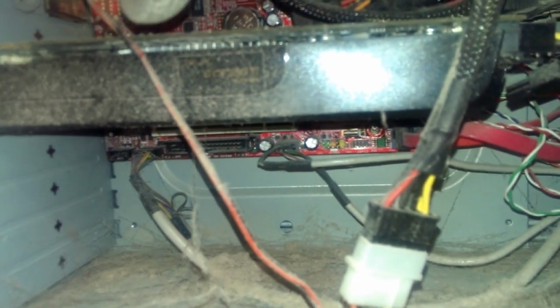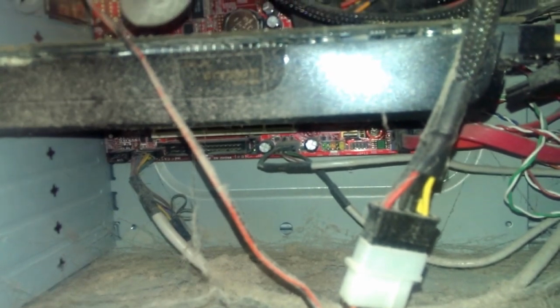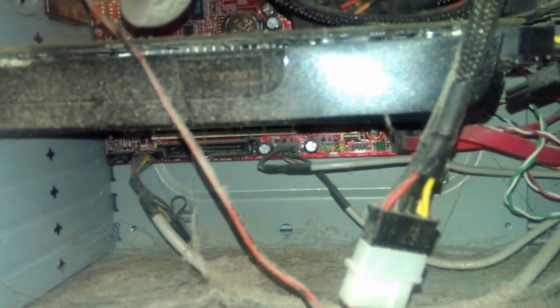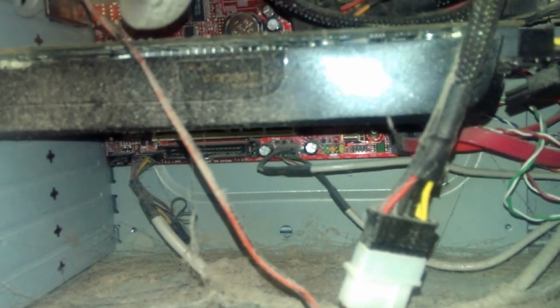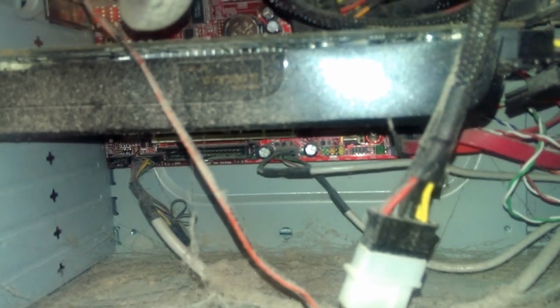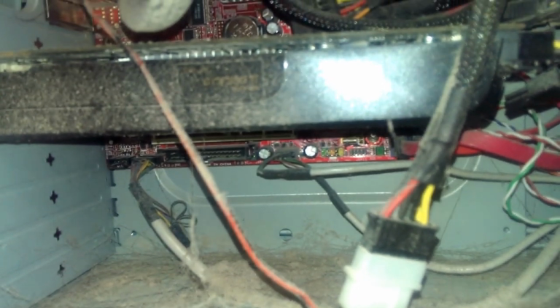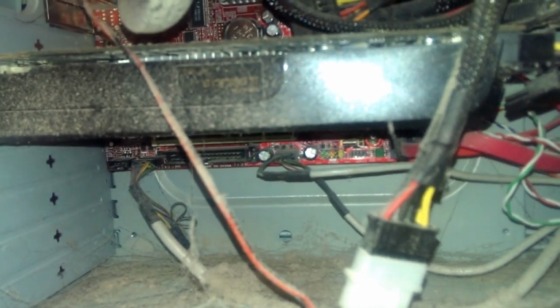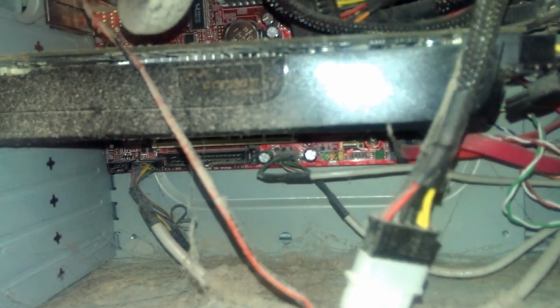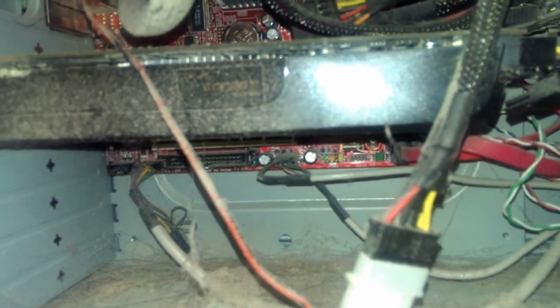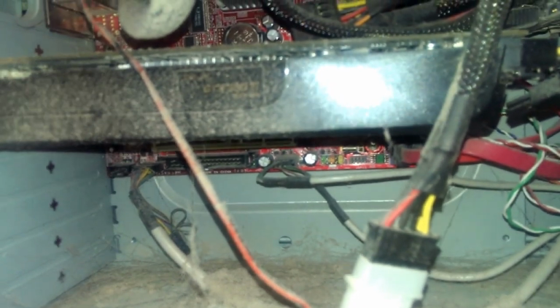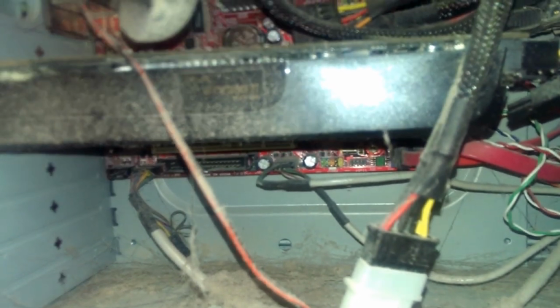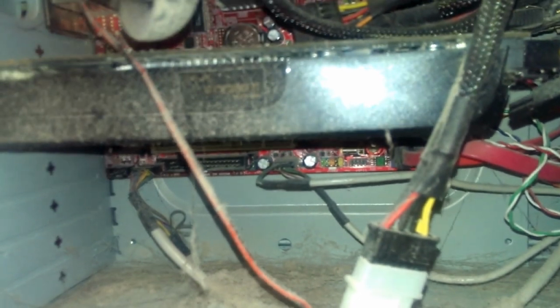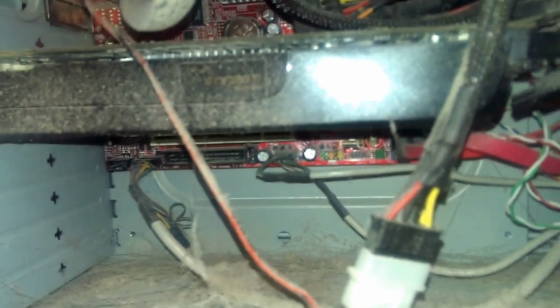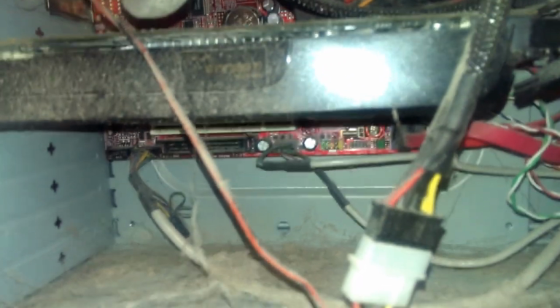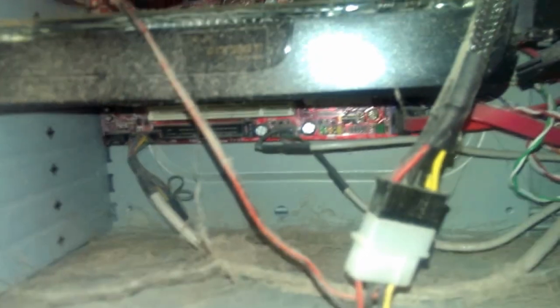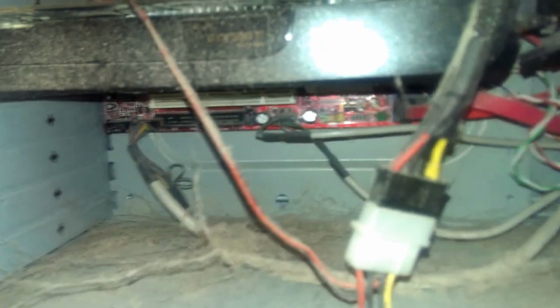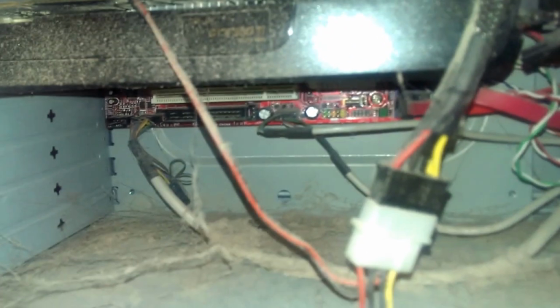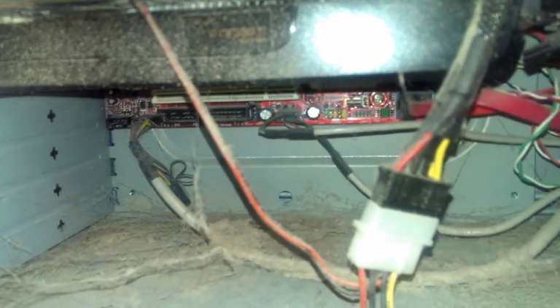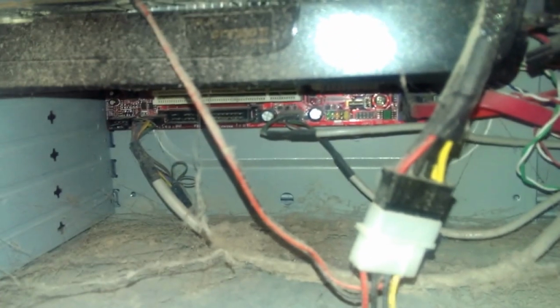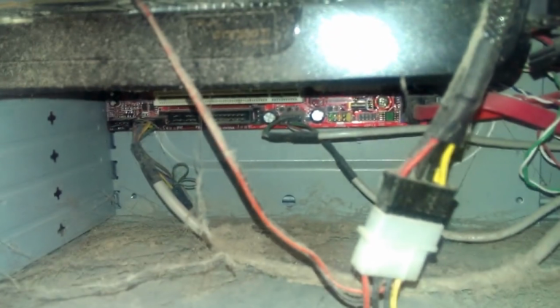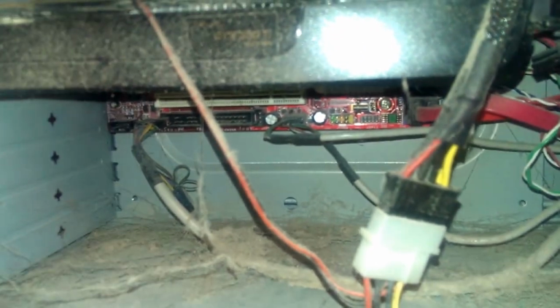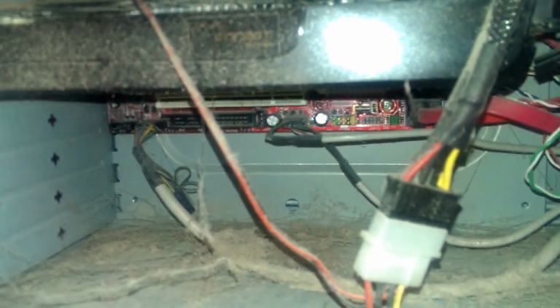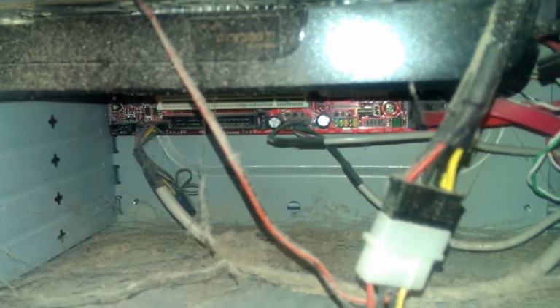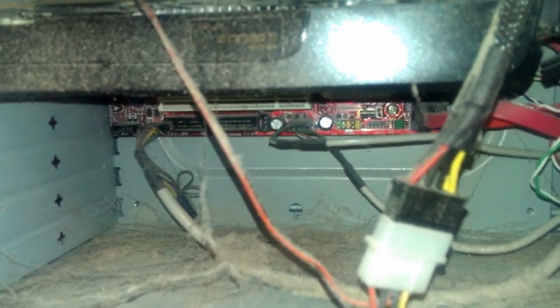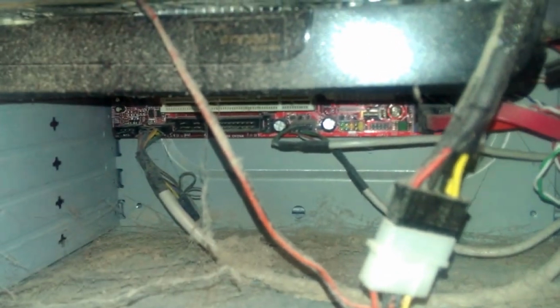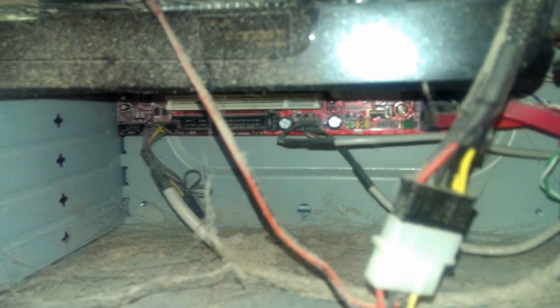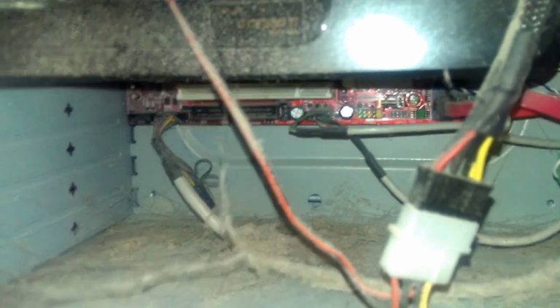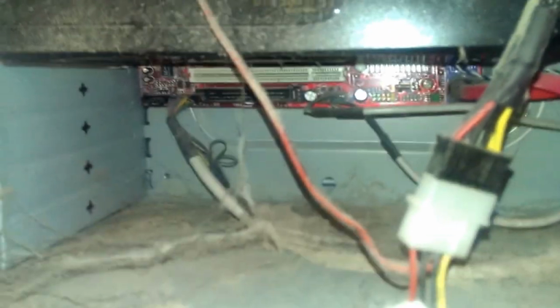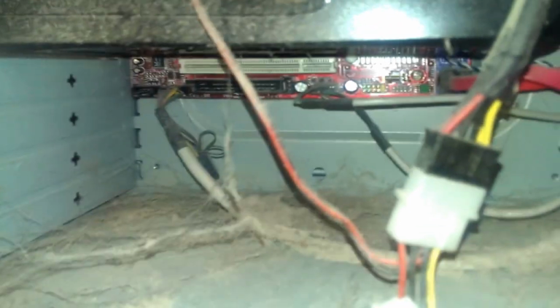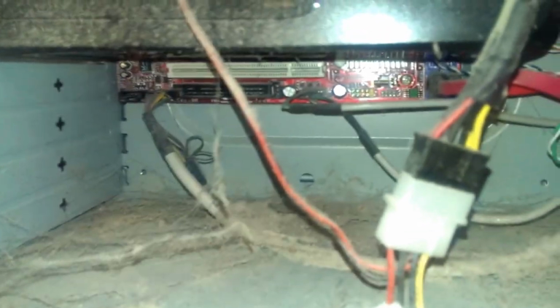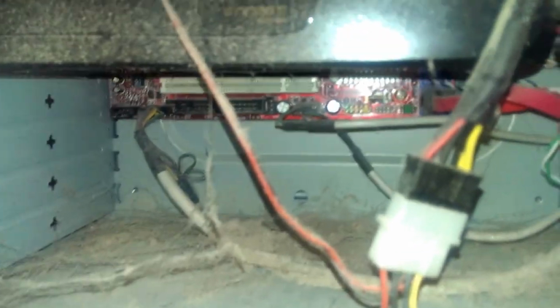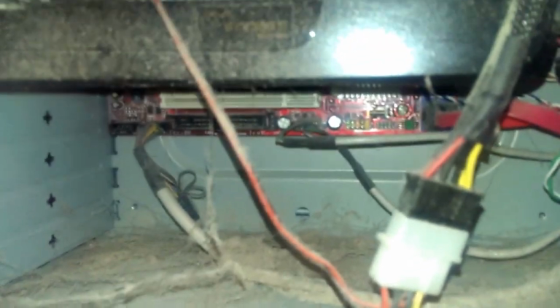Well, time to put it back together — or rather, just put the case back on.